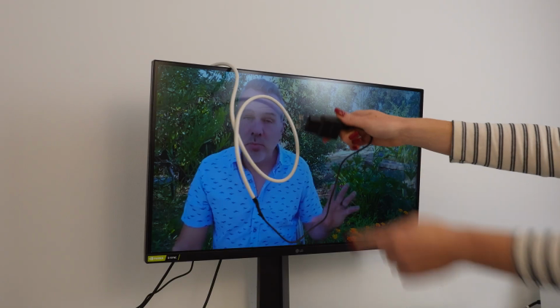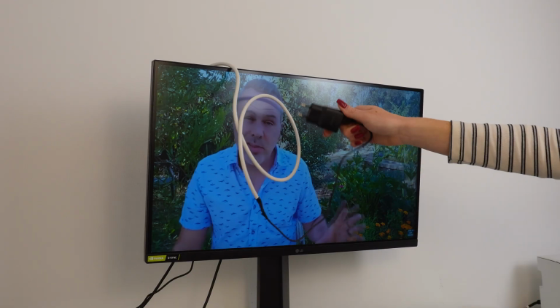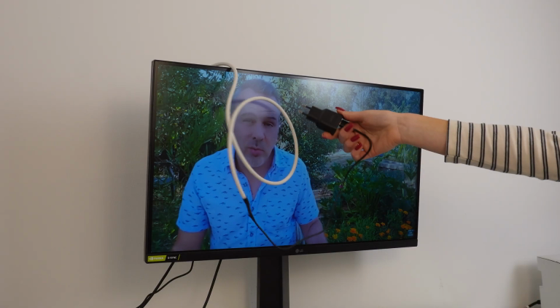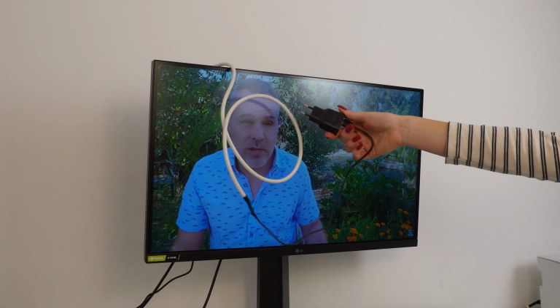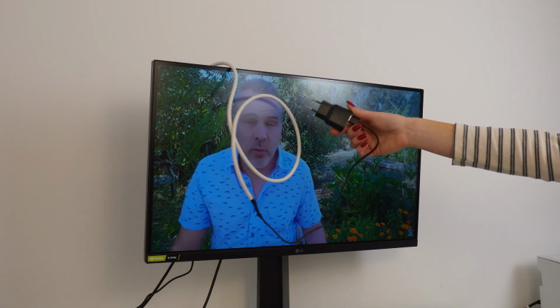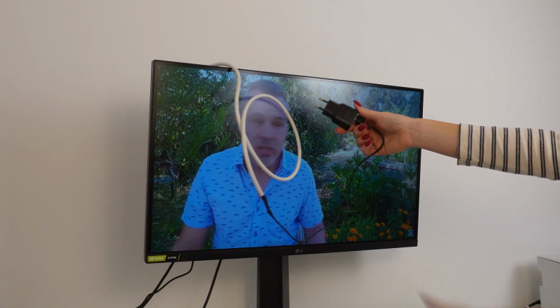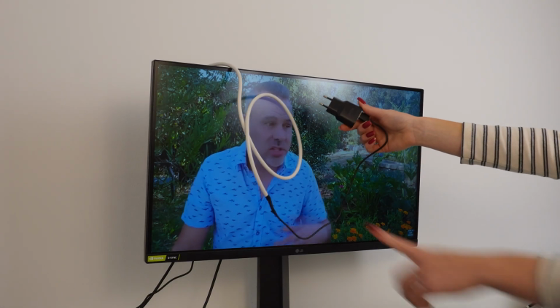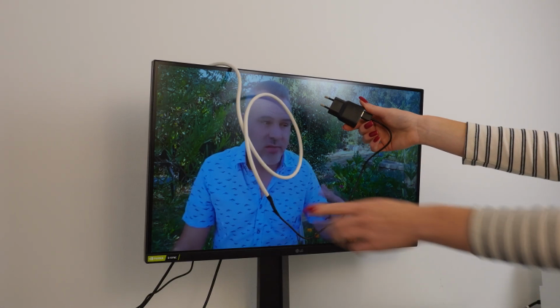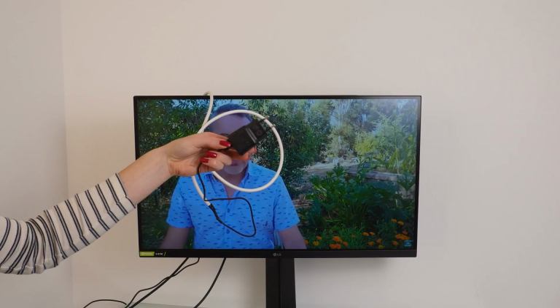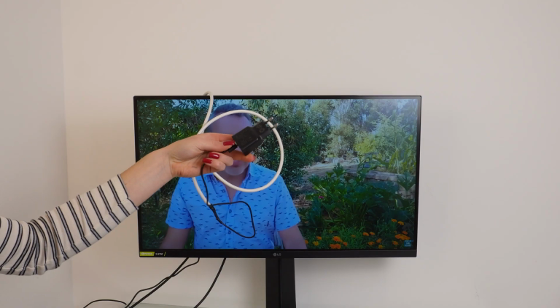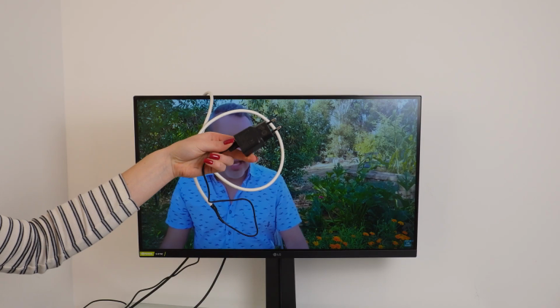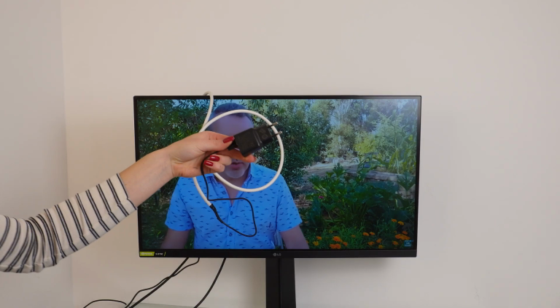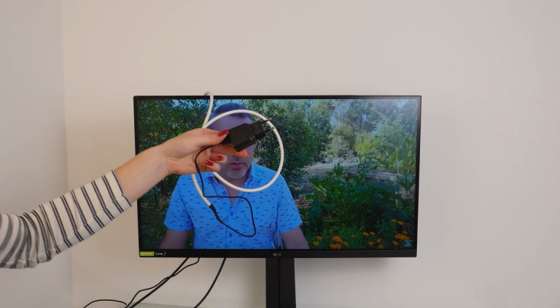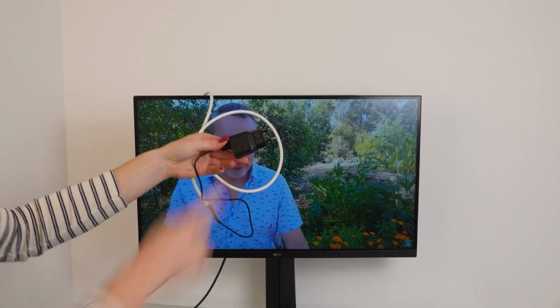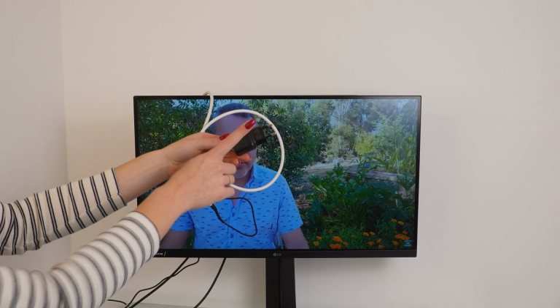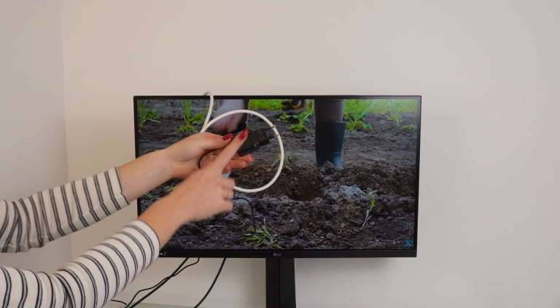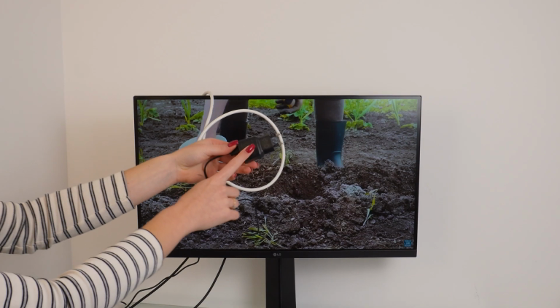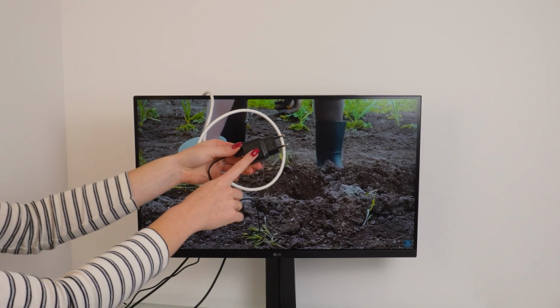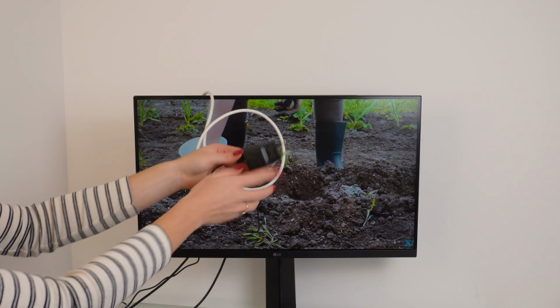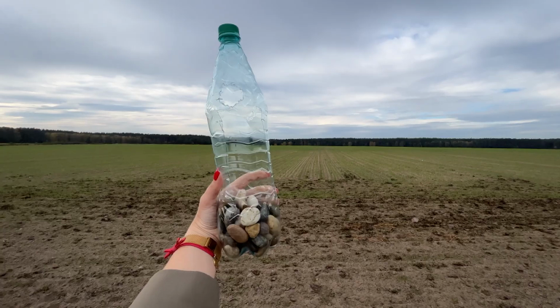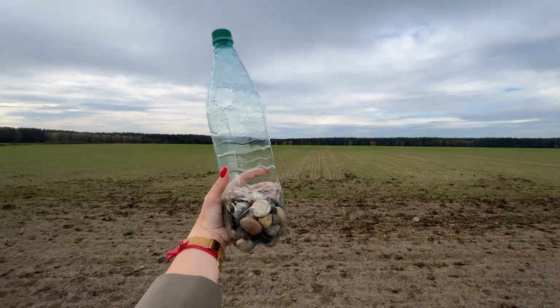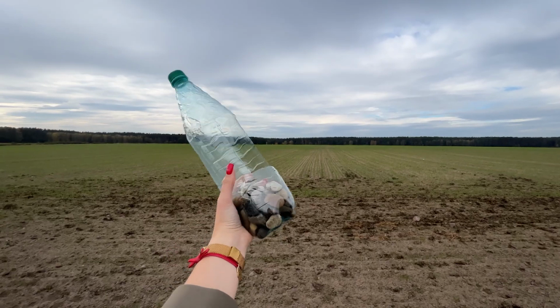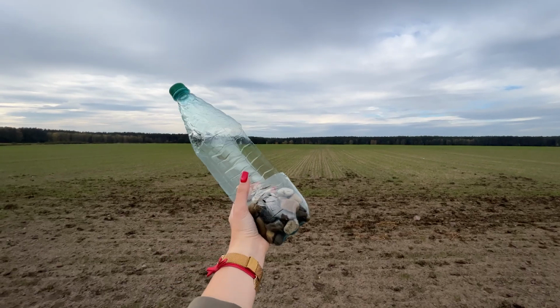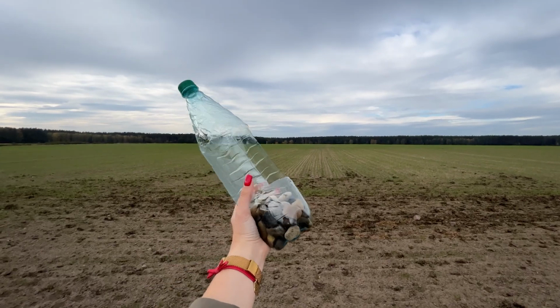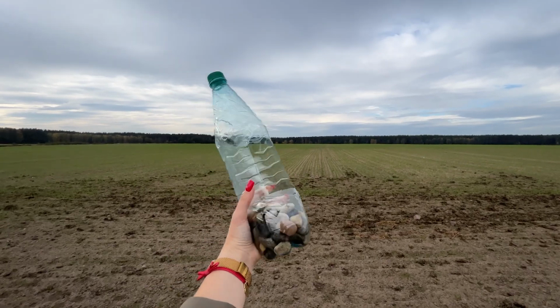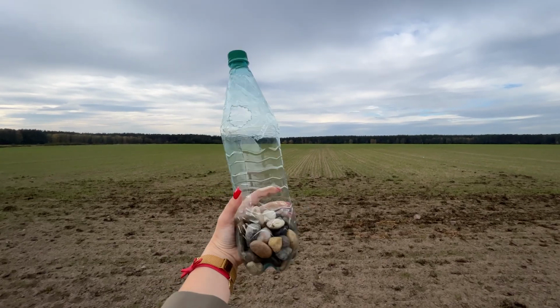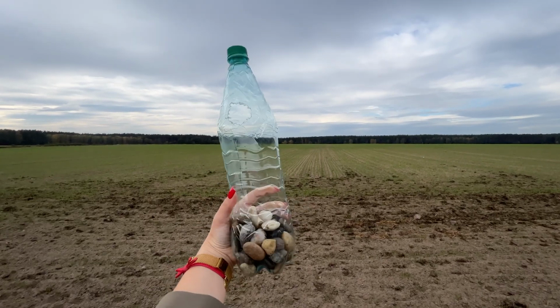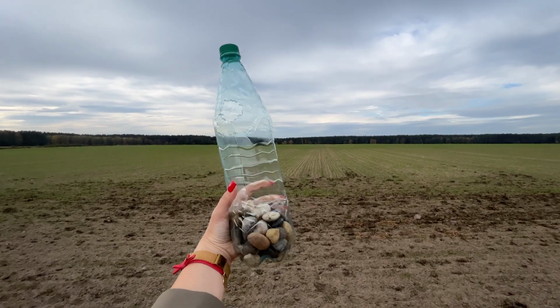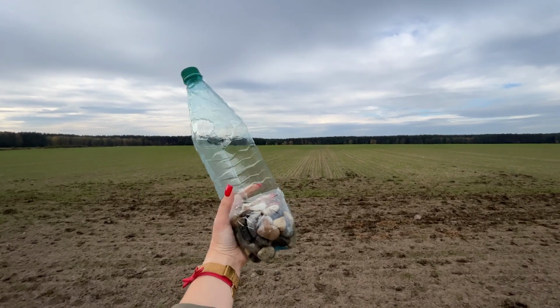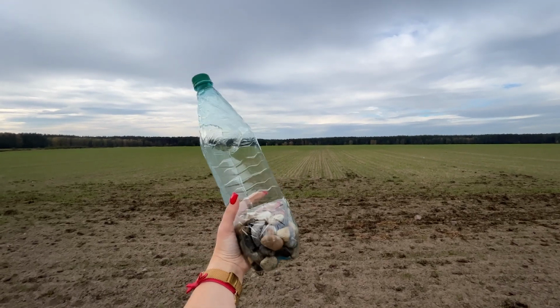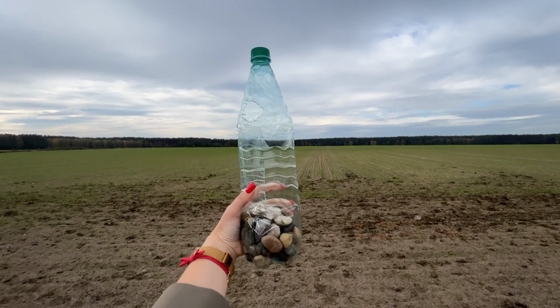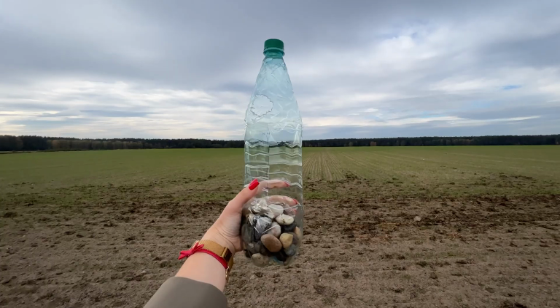As you can see, the signal comes in perfectly.